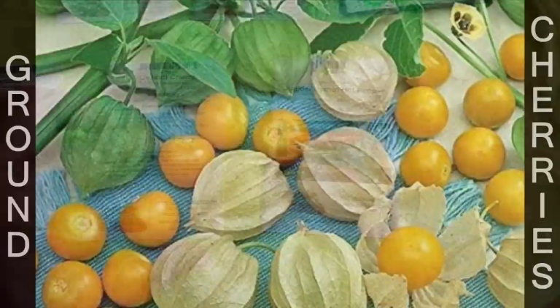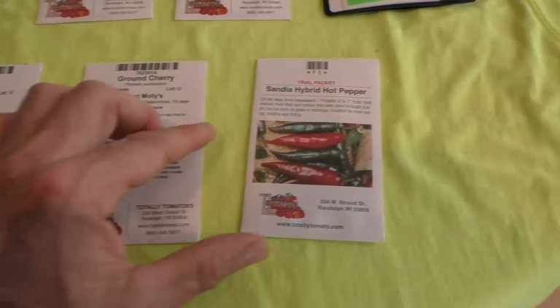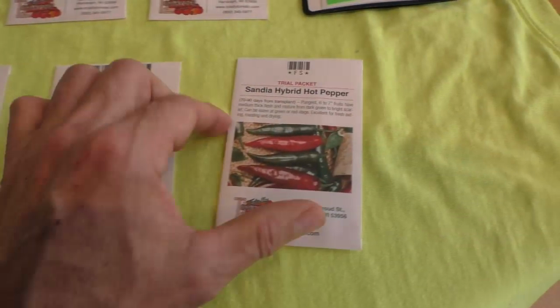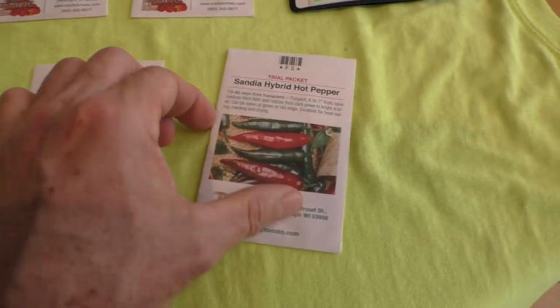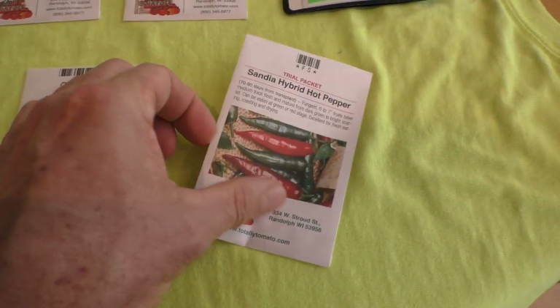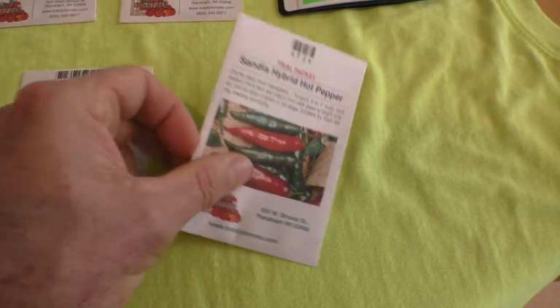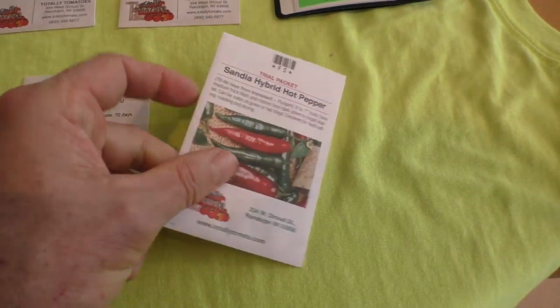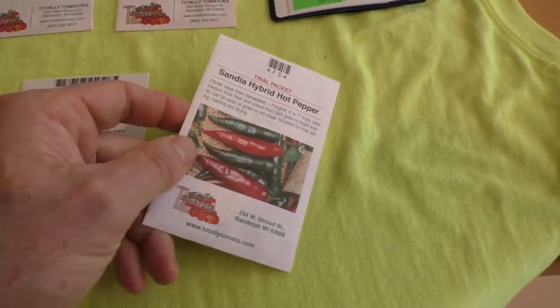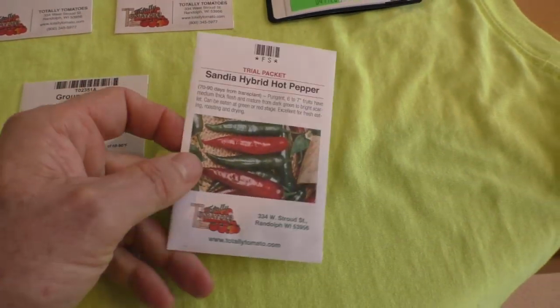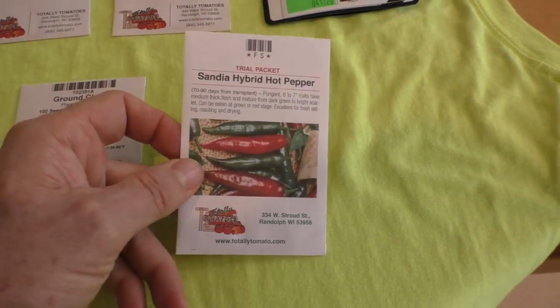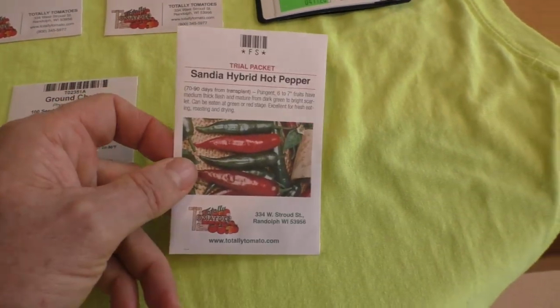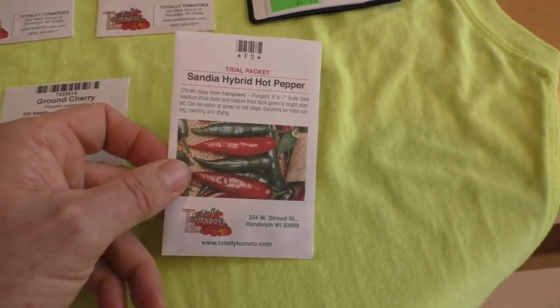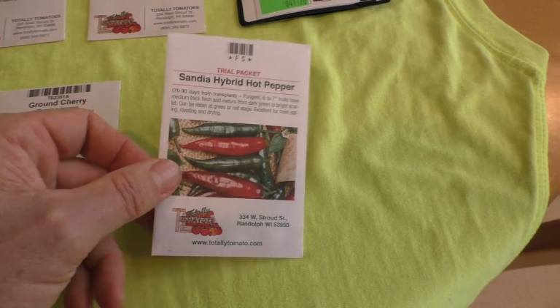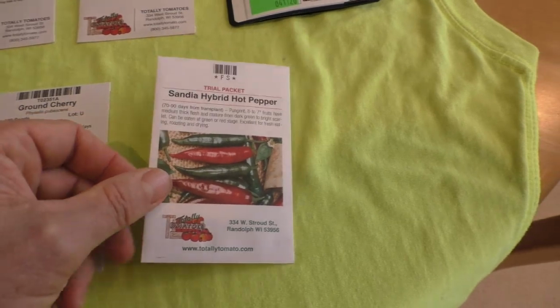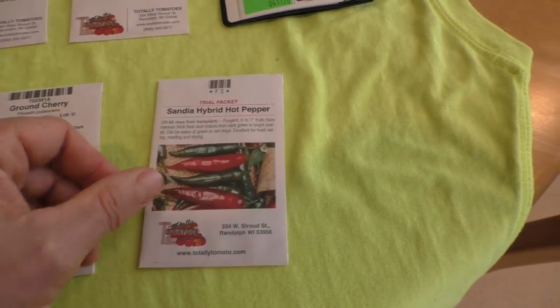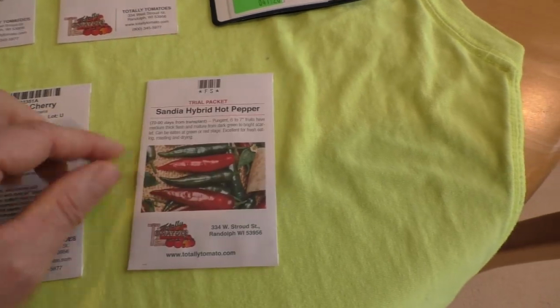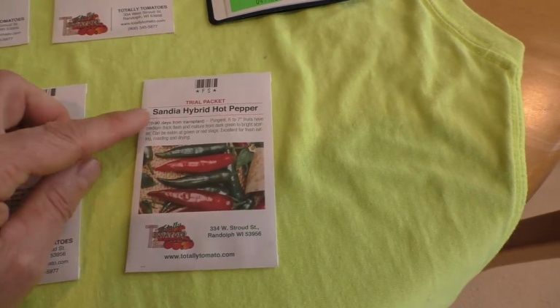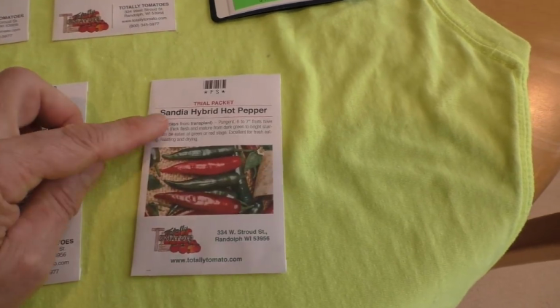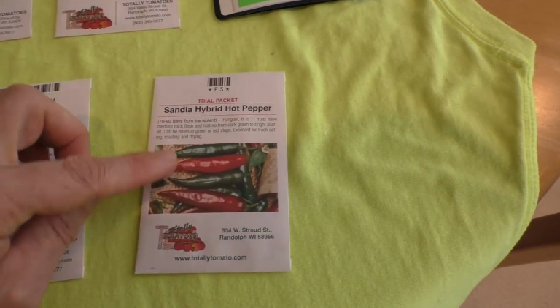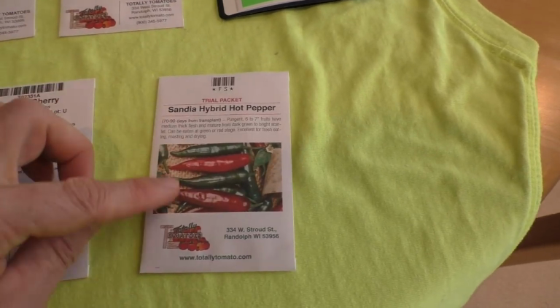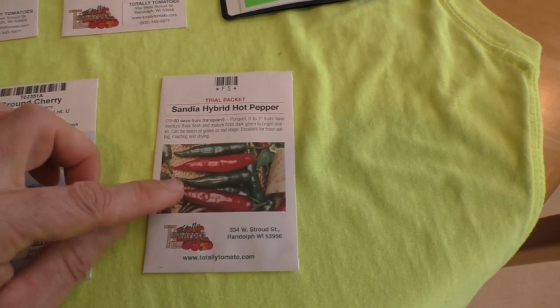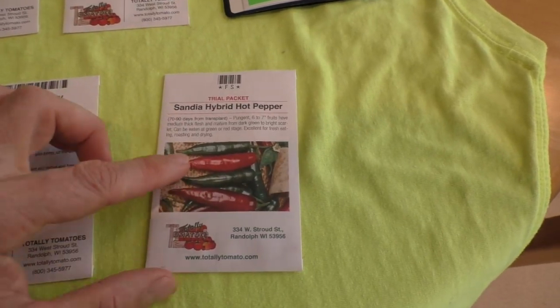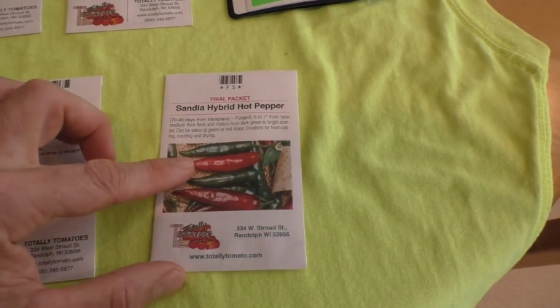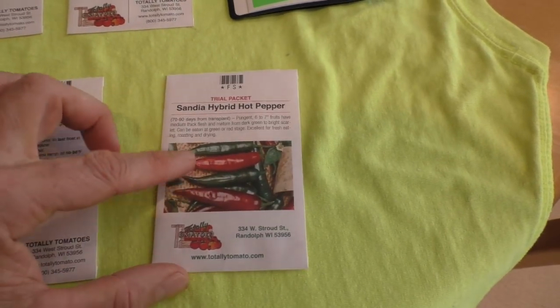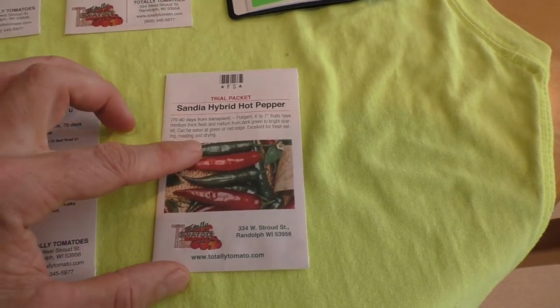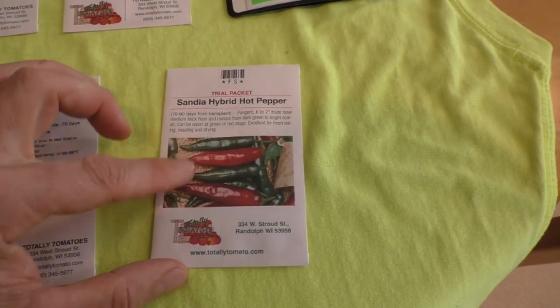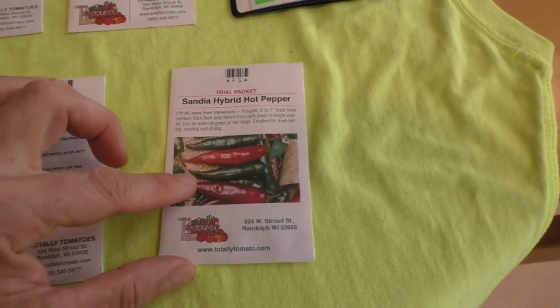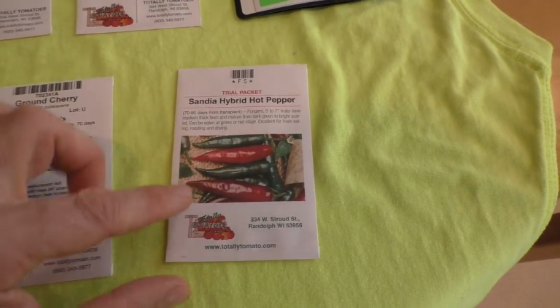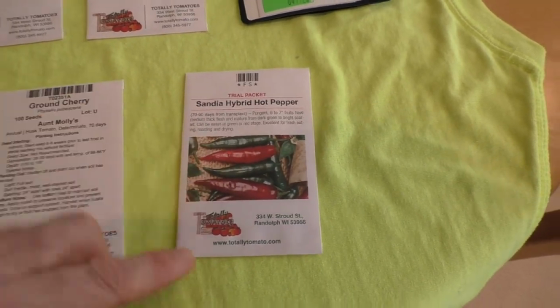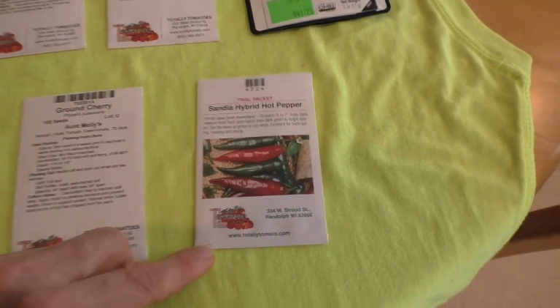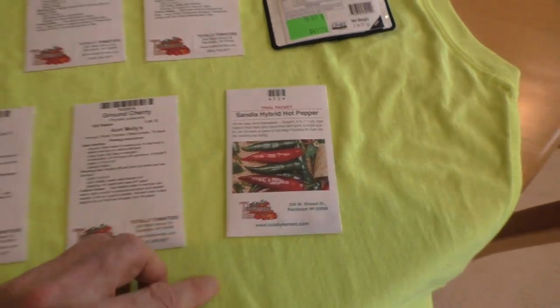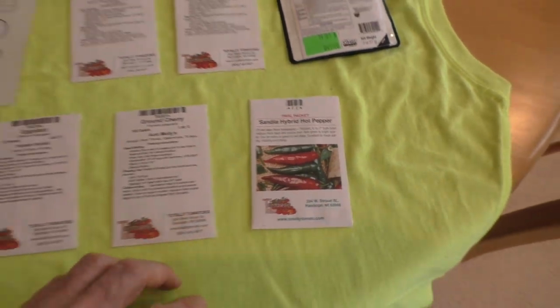And I got a free packet of Sandia hot pepper — I'm gonna try one or two of those also.